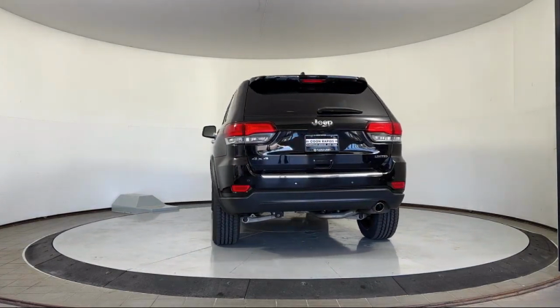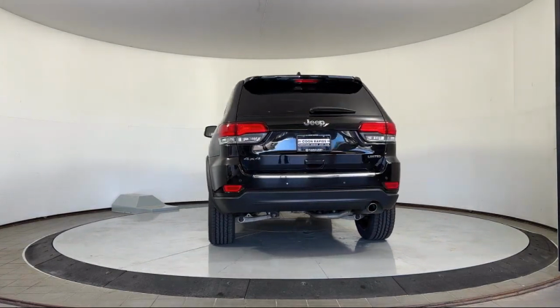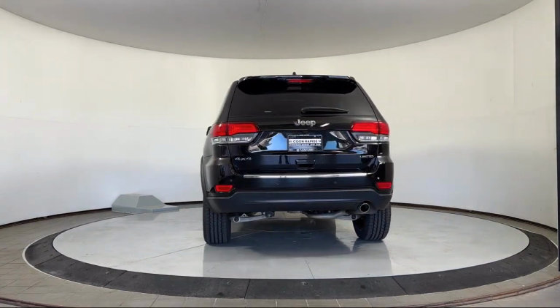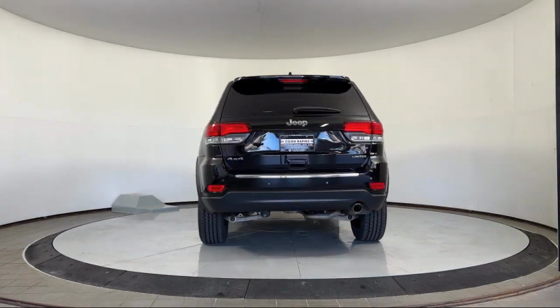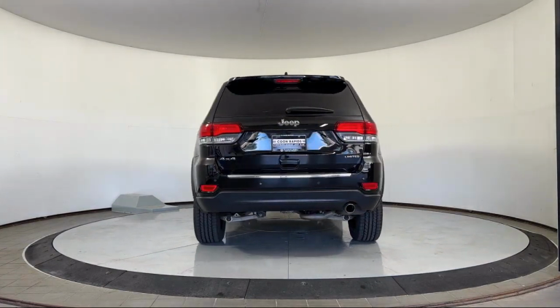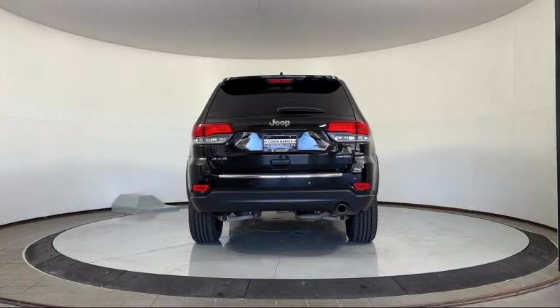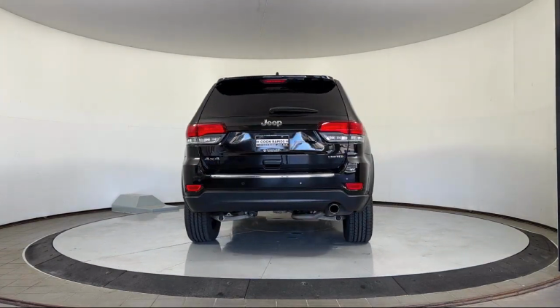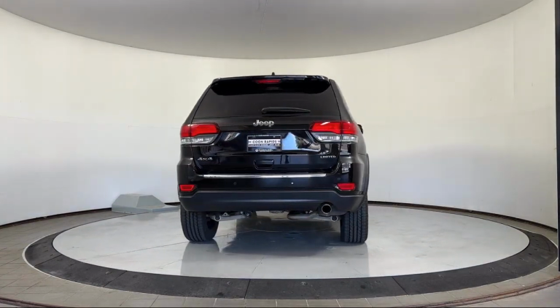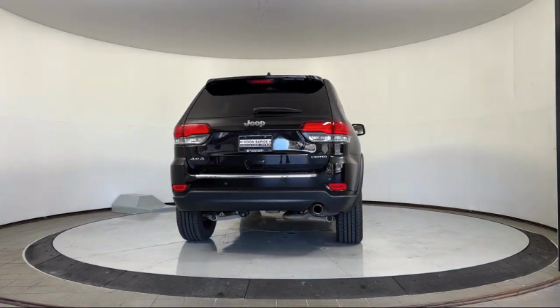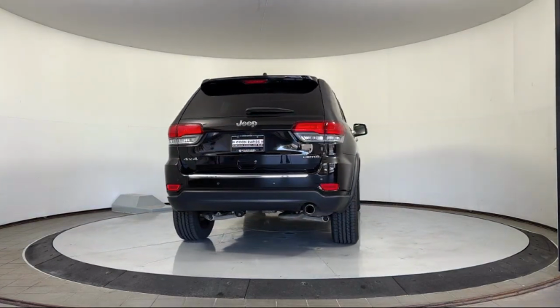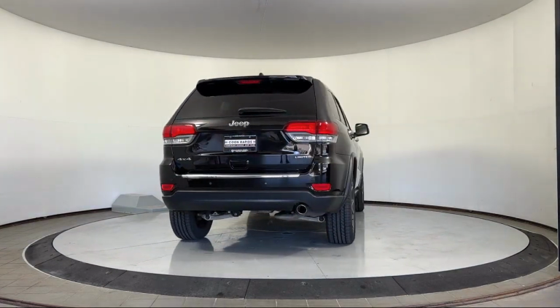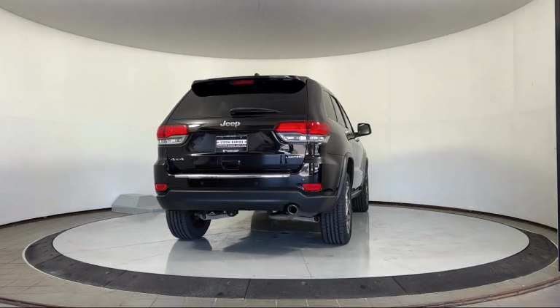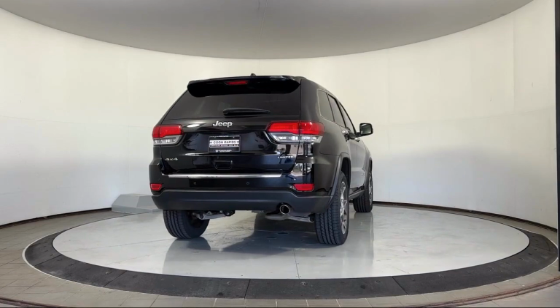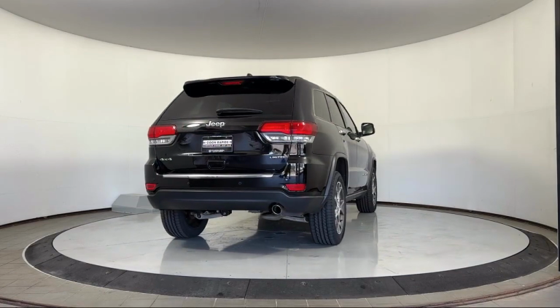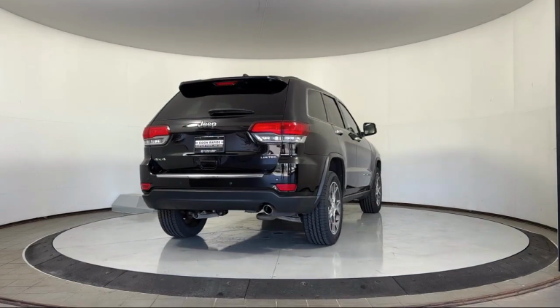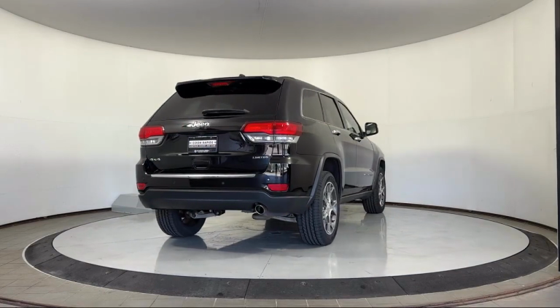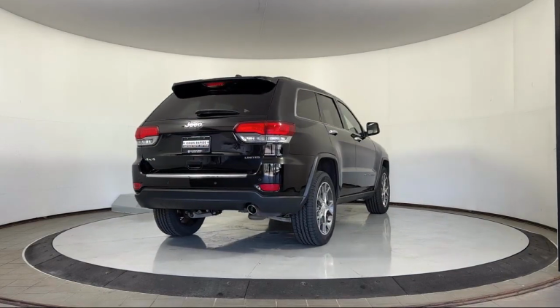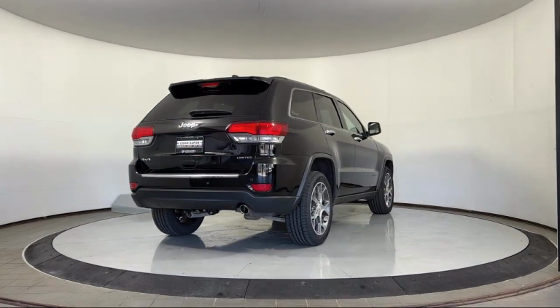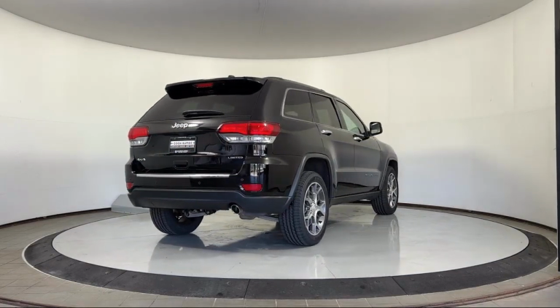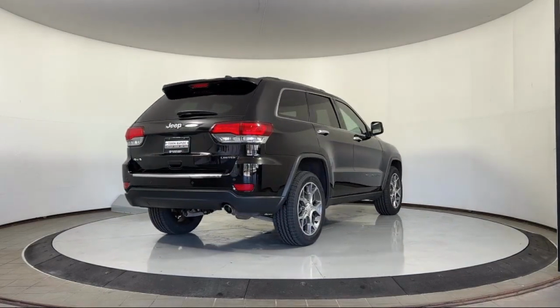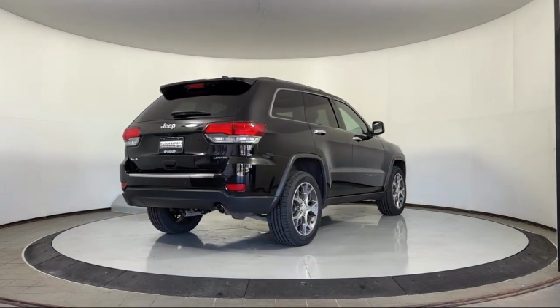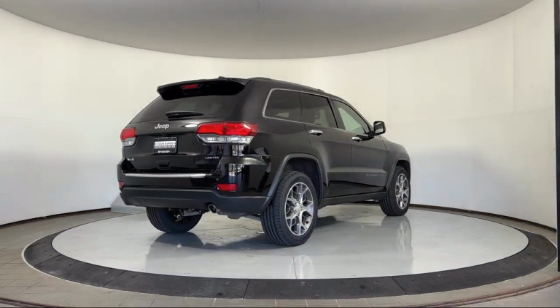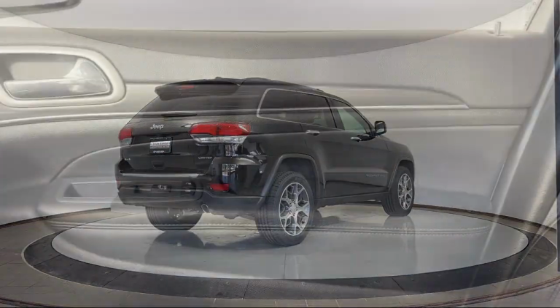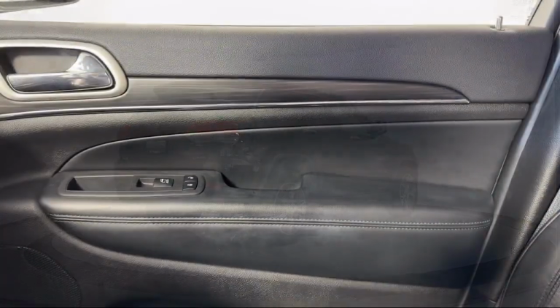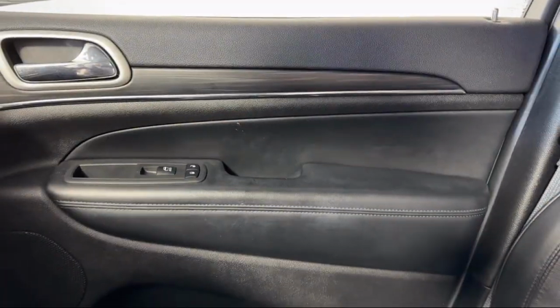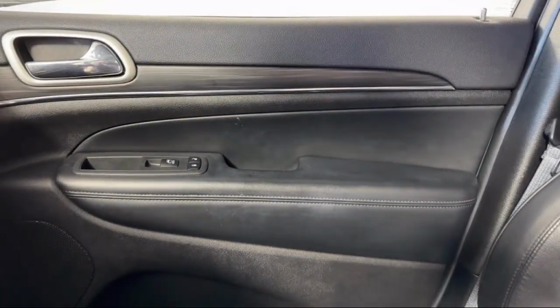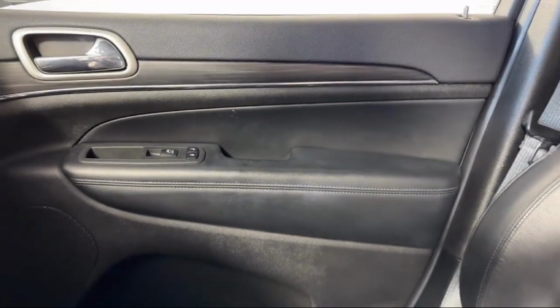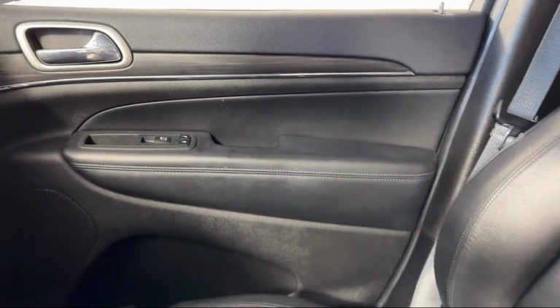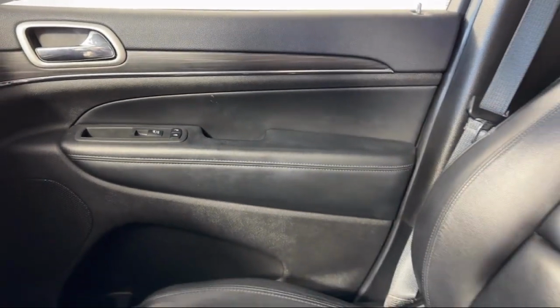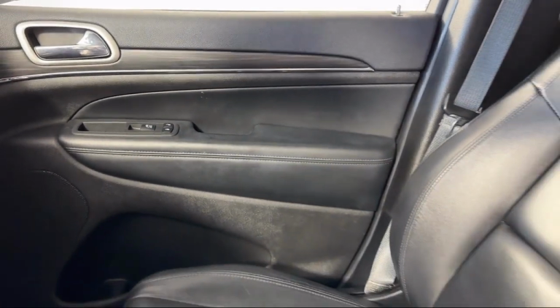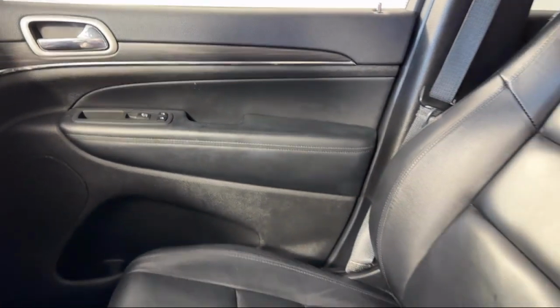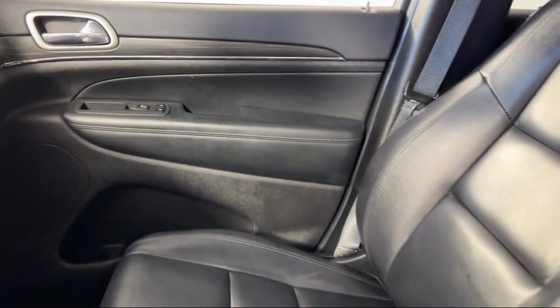It also features heated front seats, Parkview rear backup camera, and has less than 40,000 miles on the odometer.